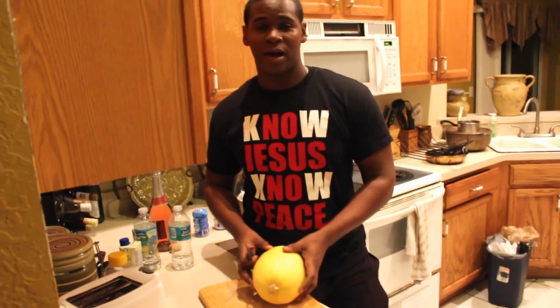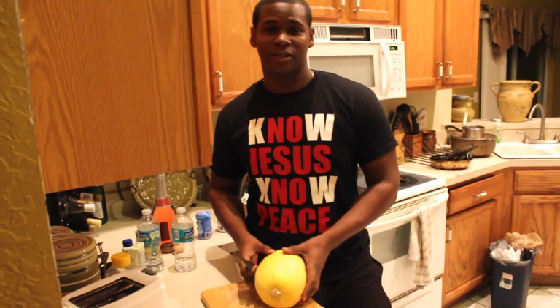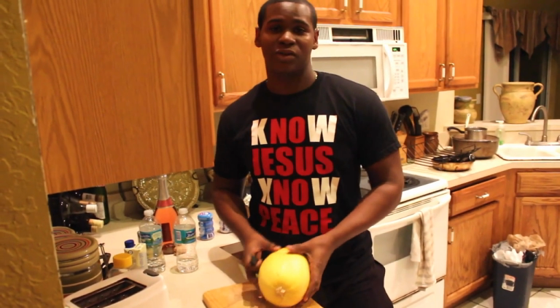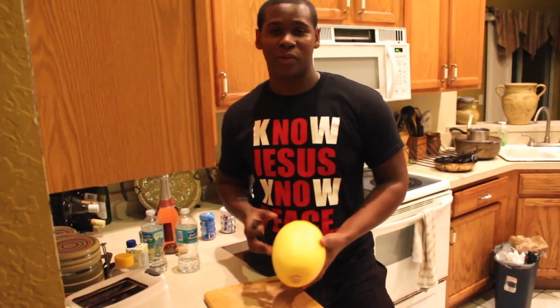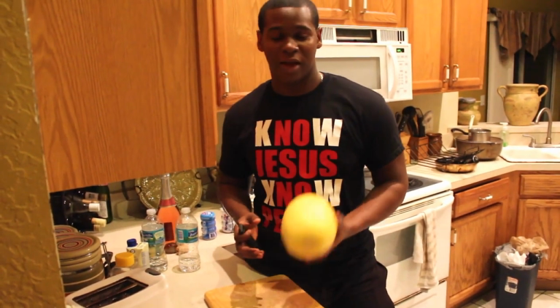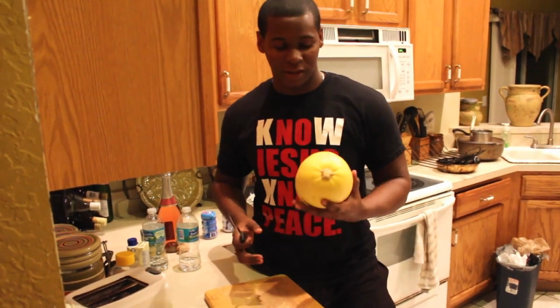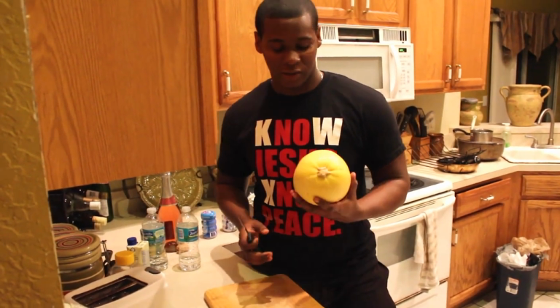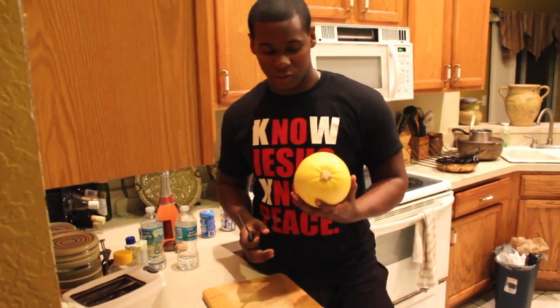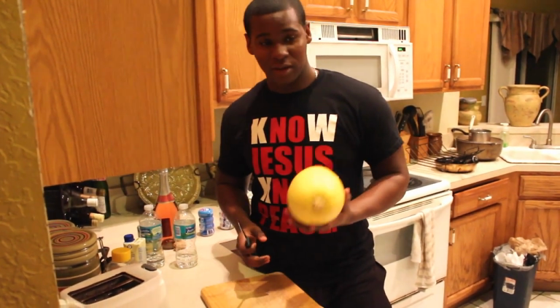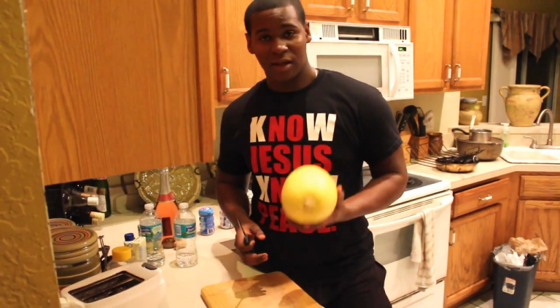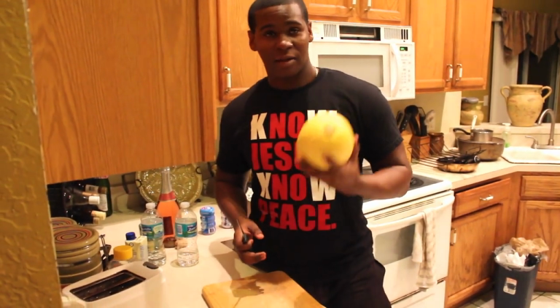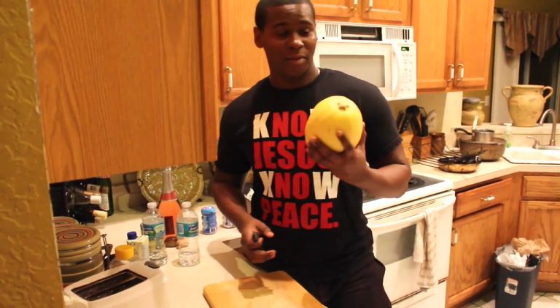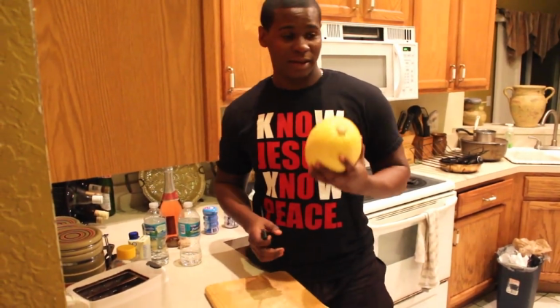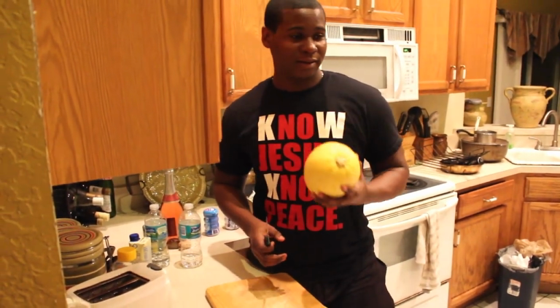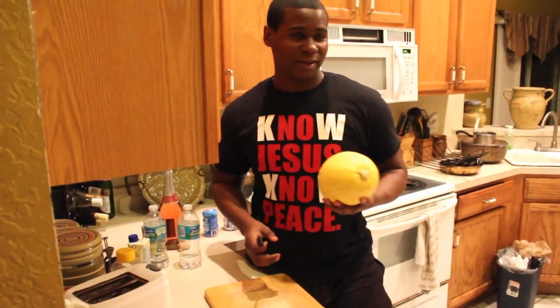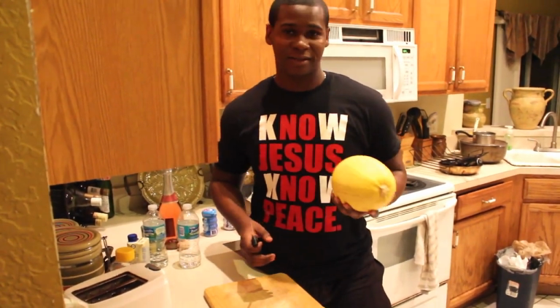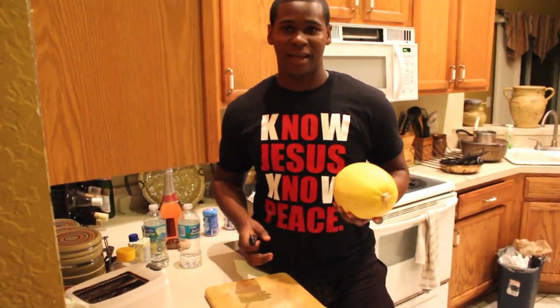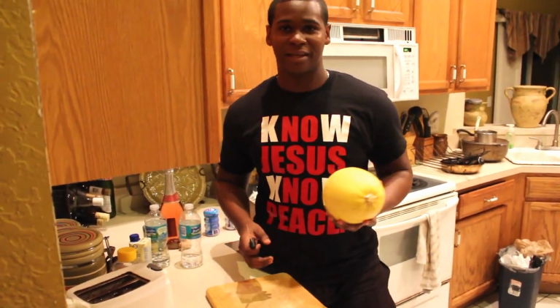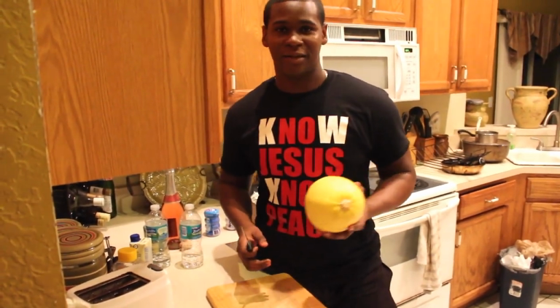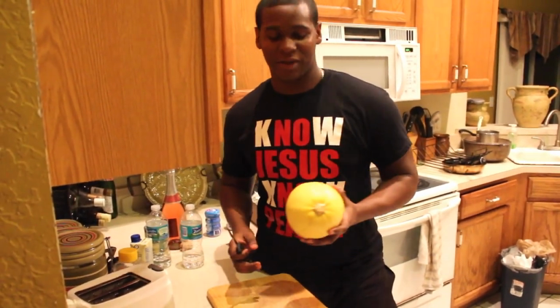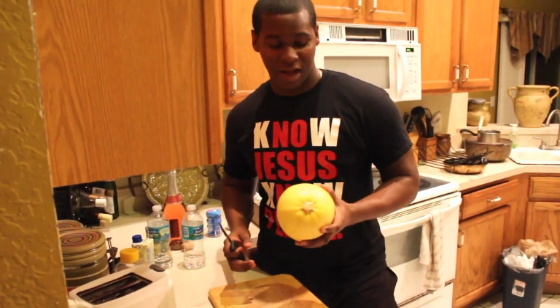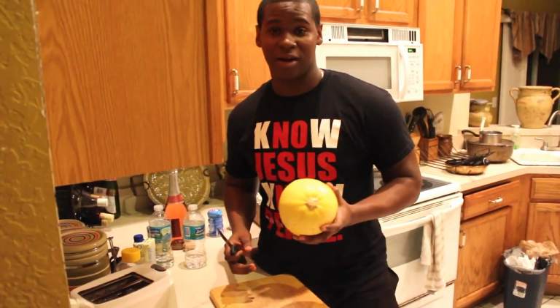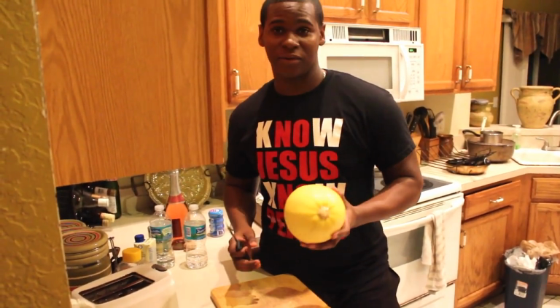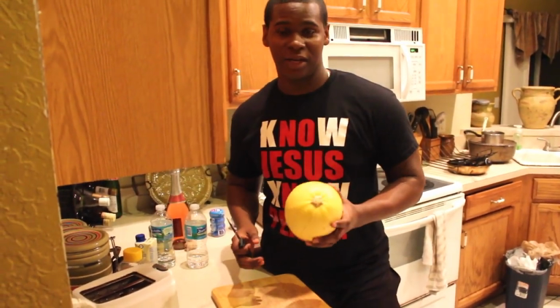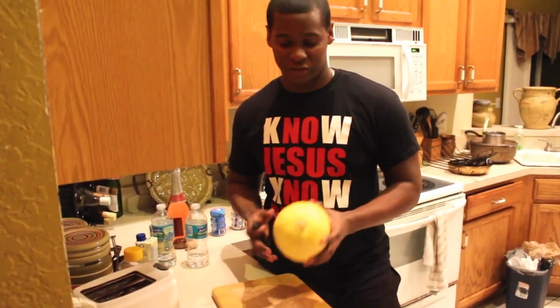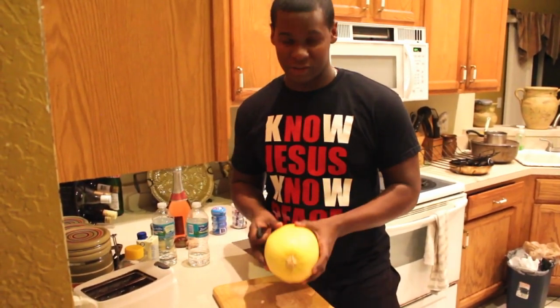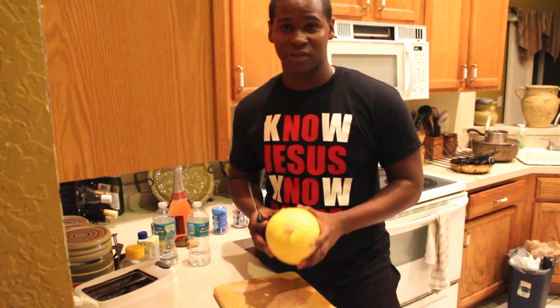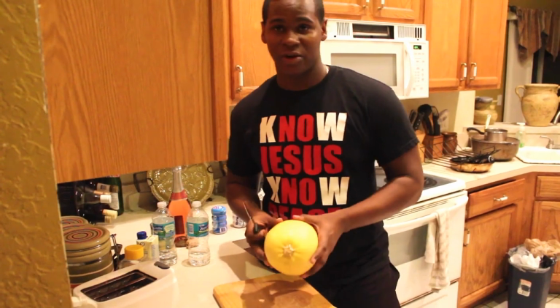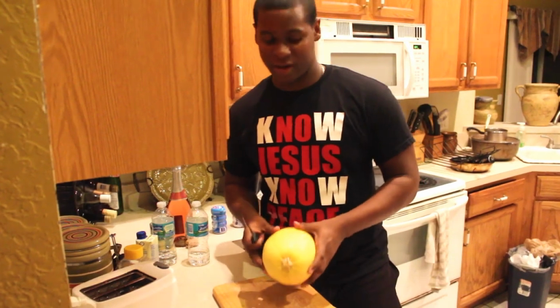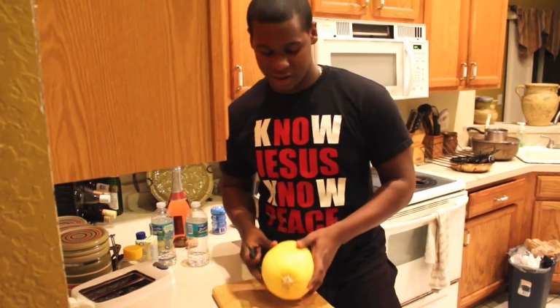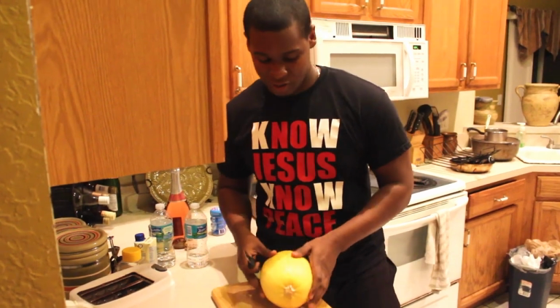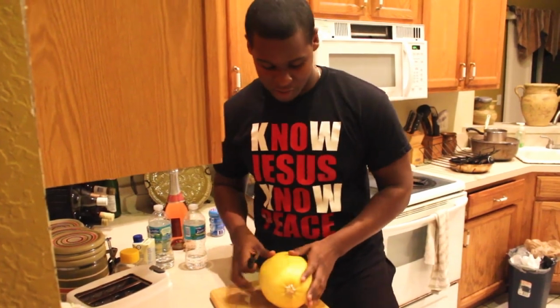Normally I would let it cool, but it's like eight something now and I'm really hungry, so I'm just going to go ahead and cut it open.